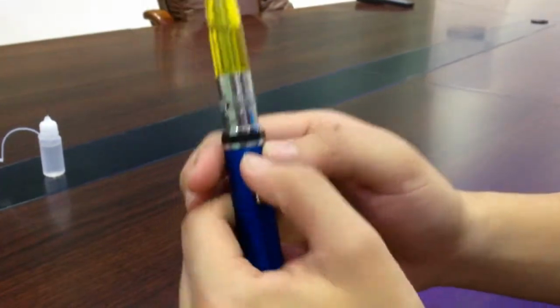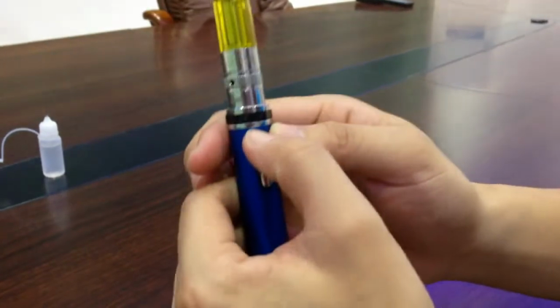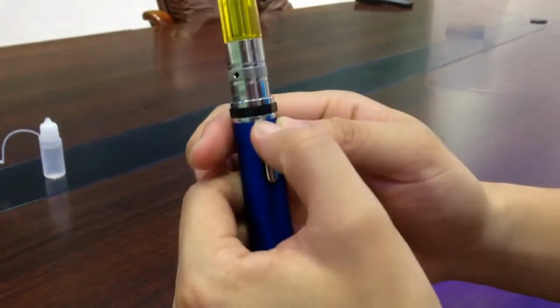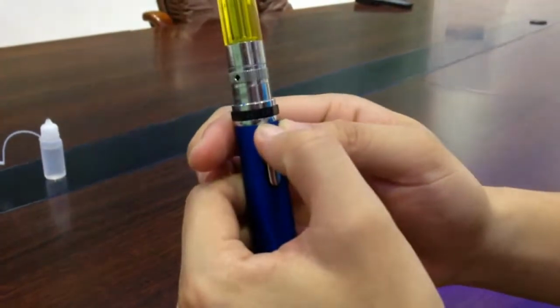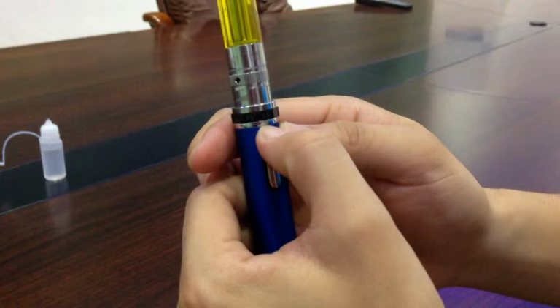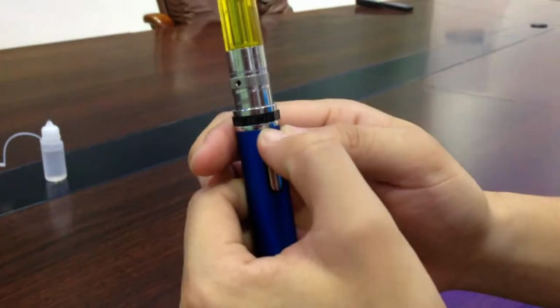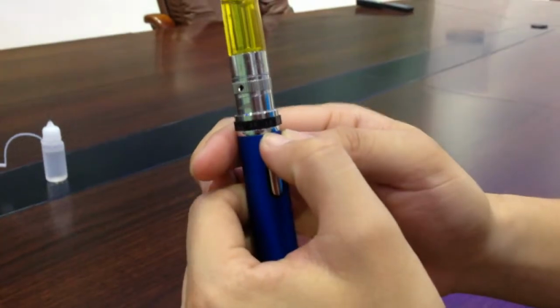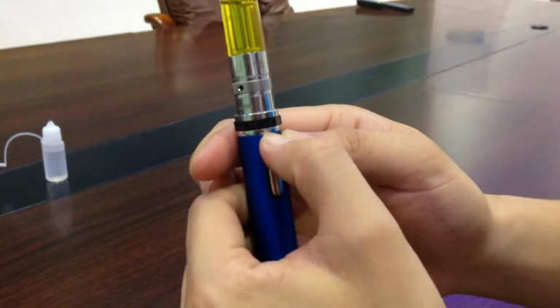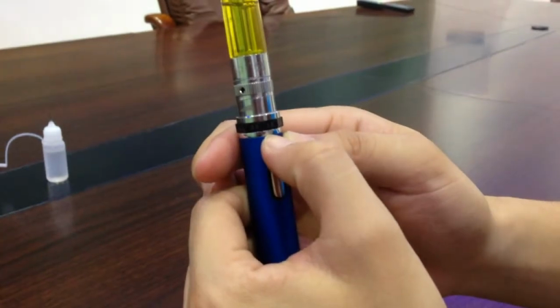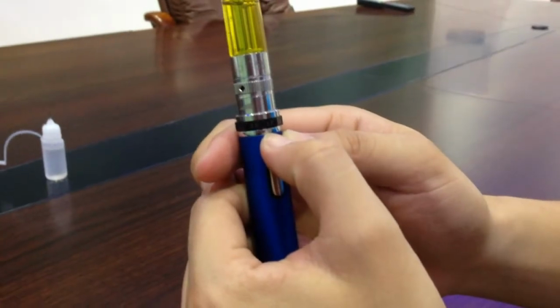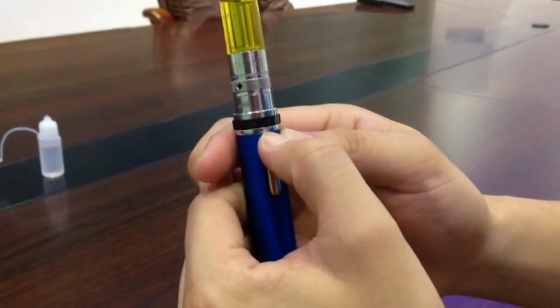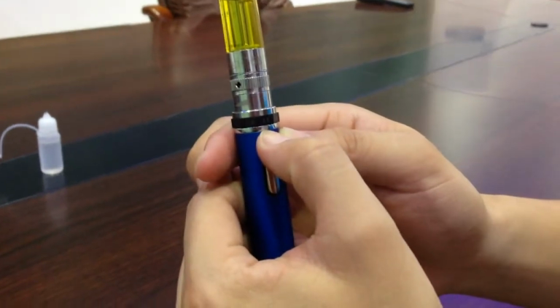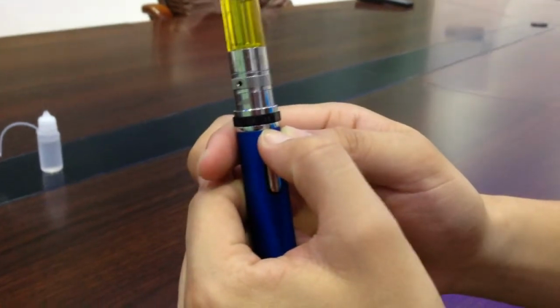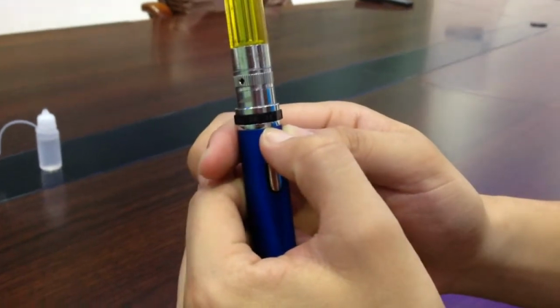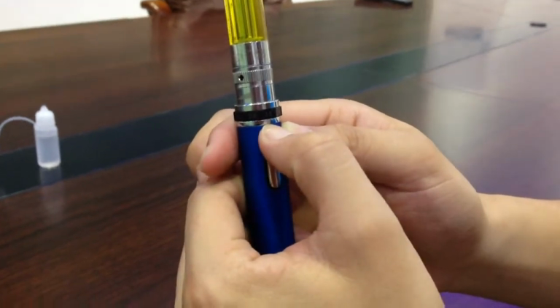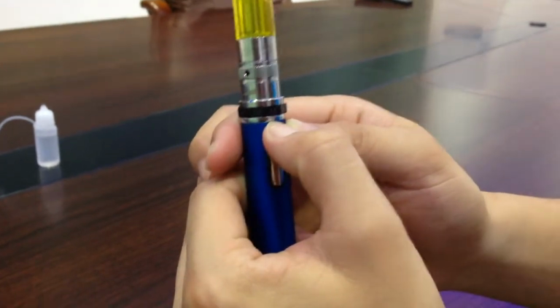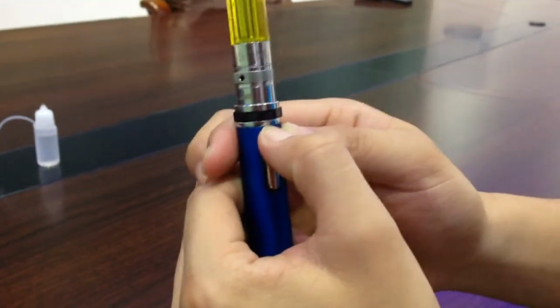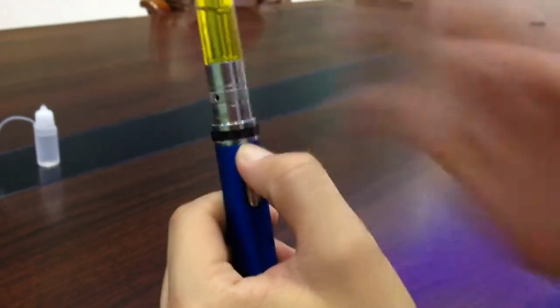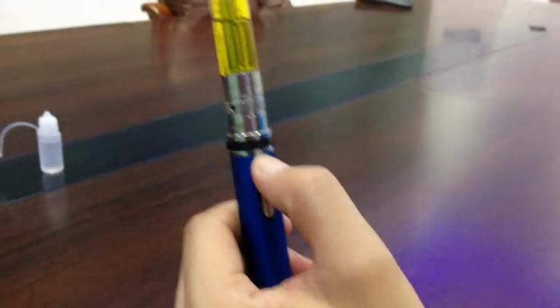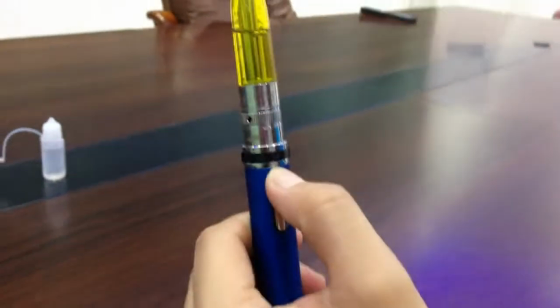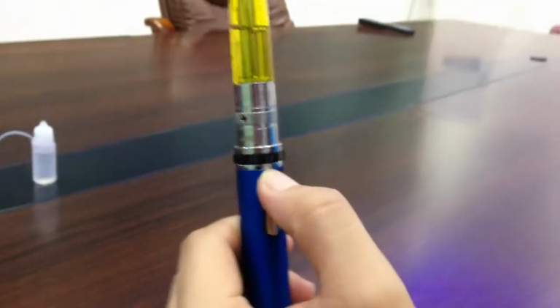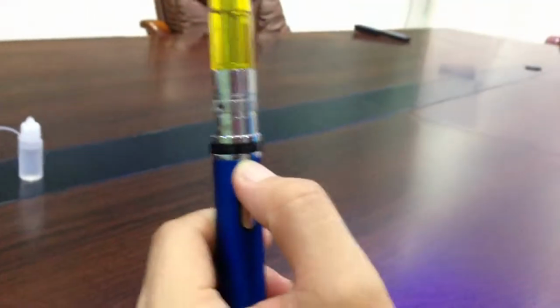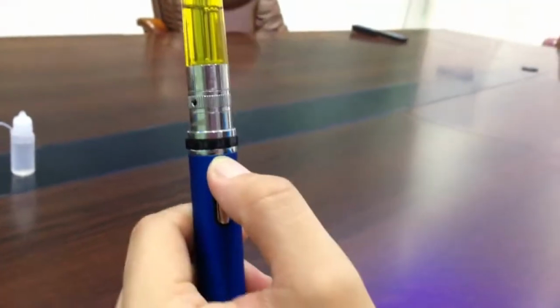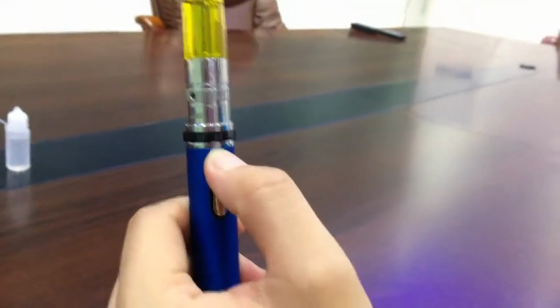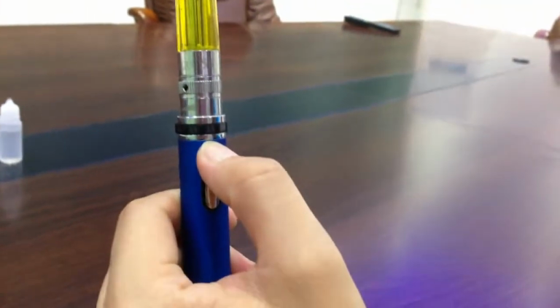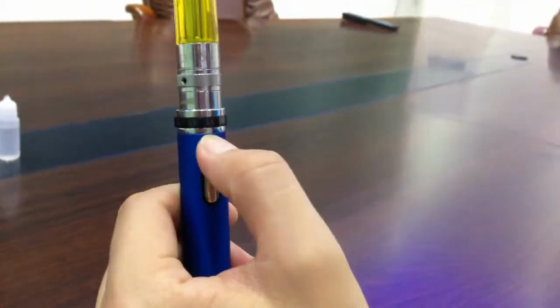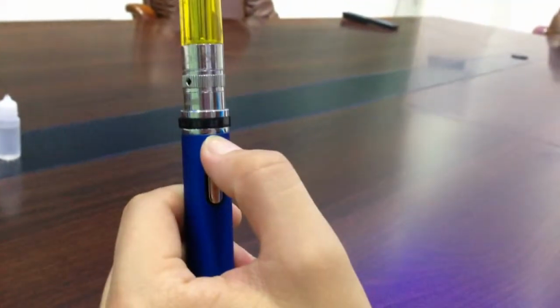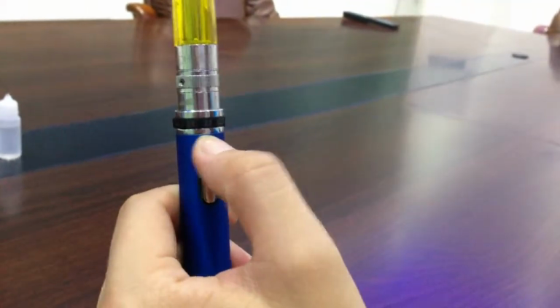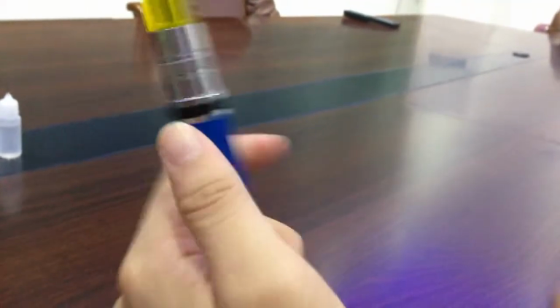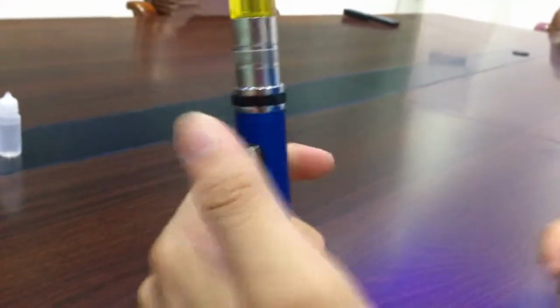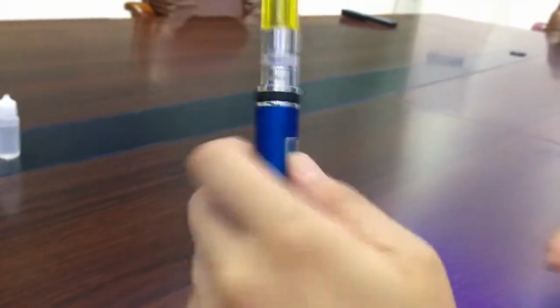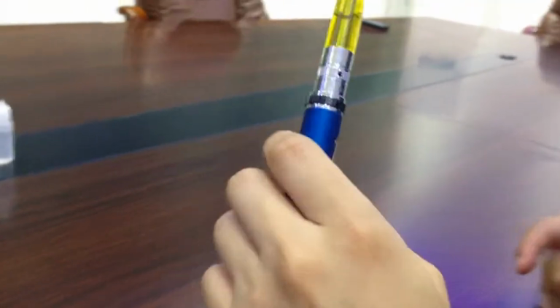Let's firstly click it to 3.5 volts and see how it vapes.